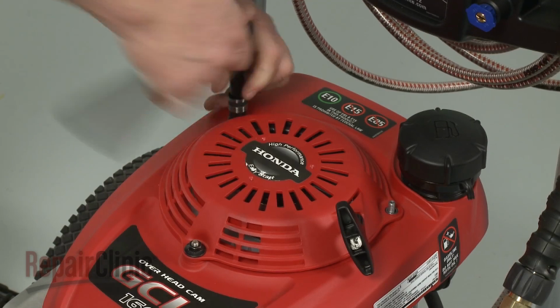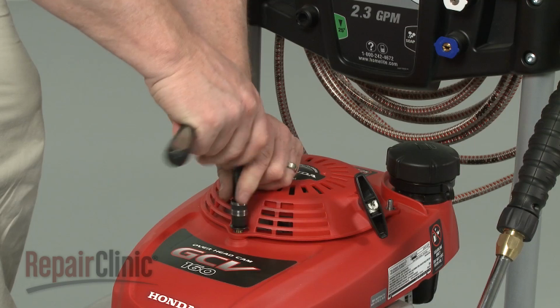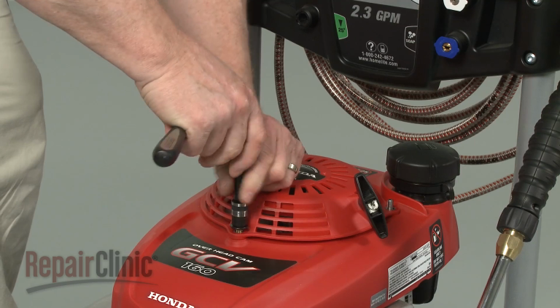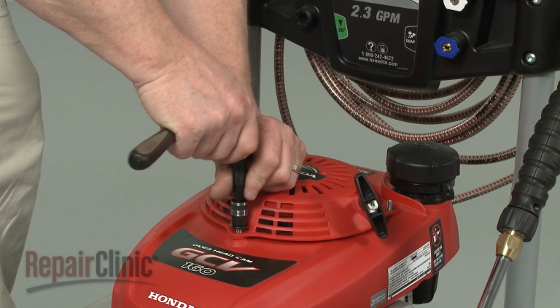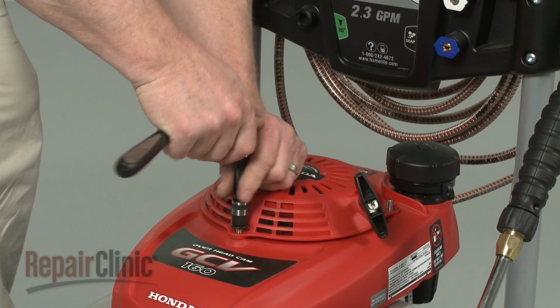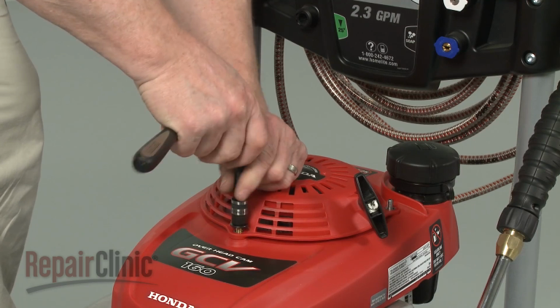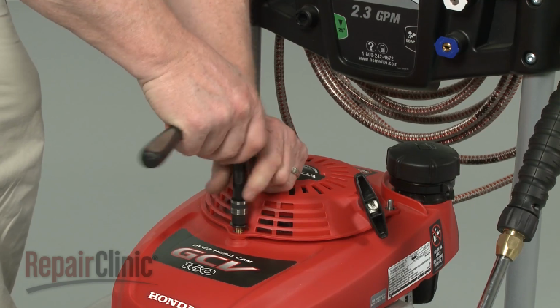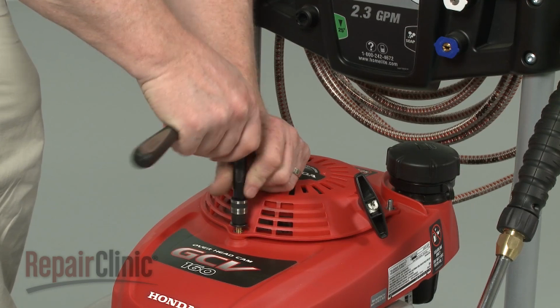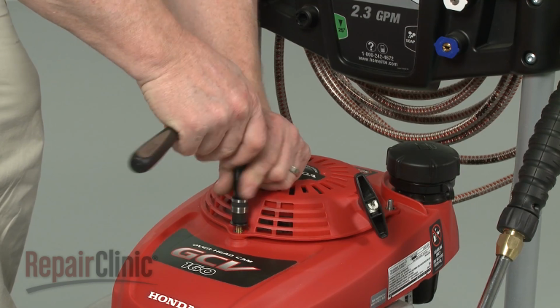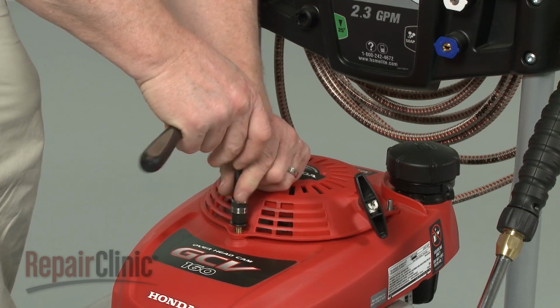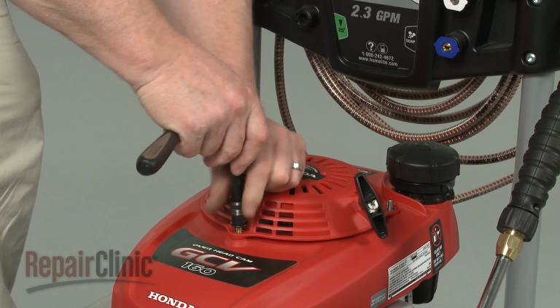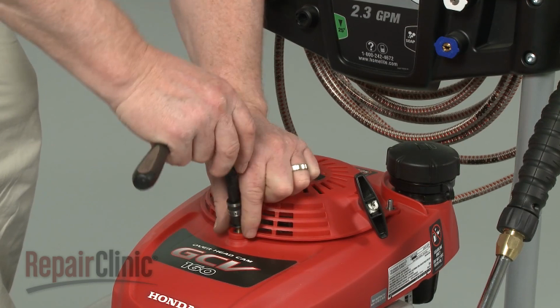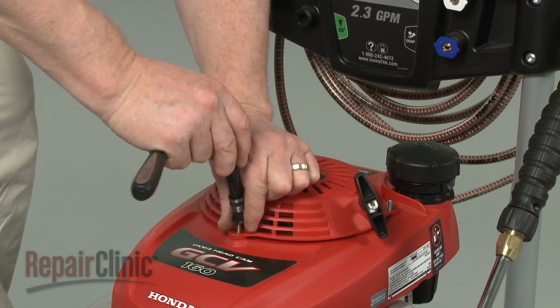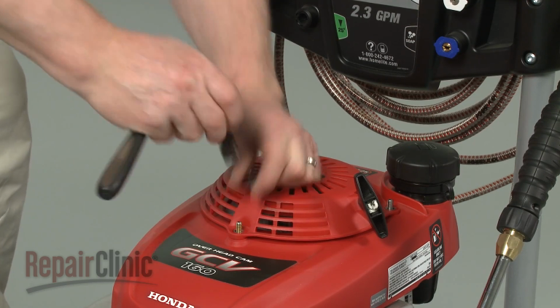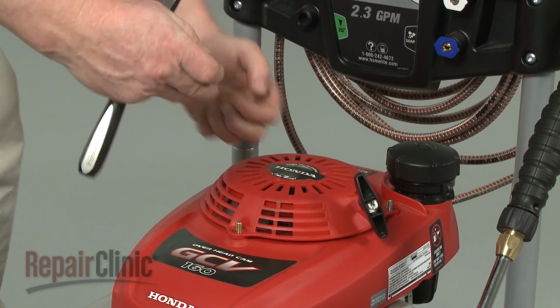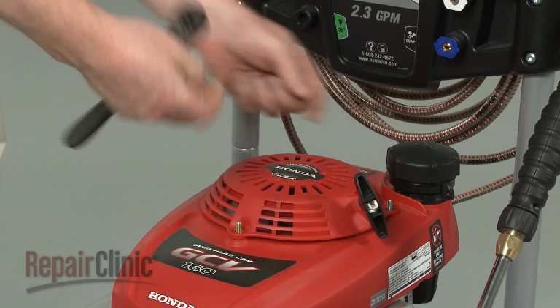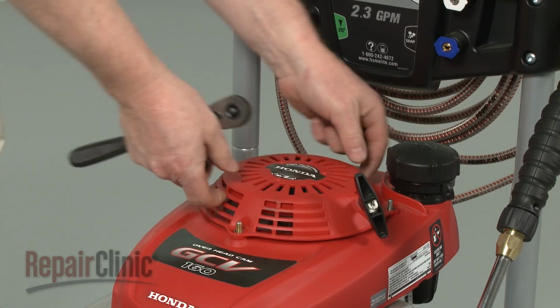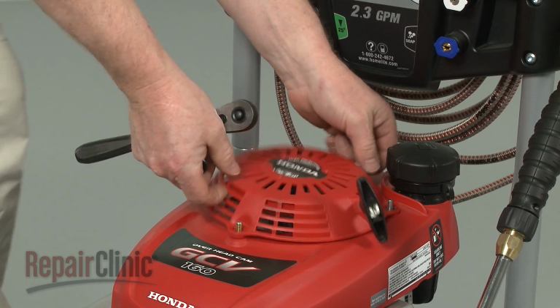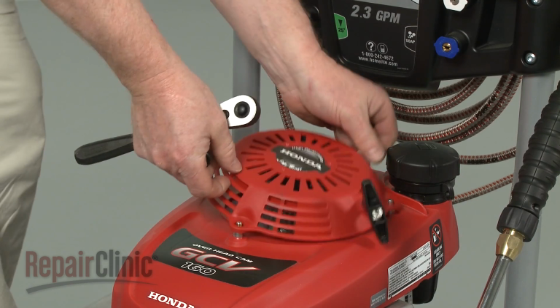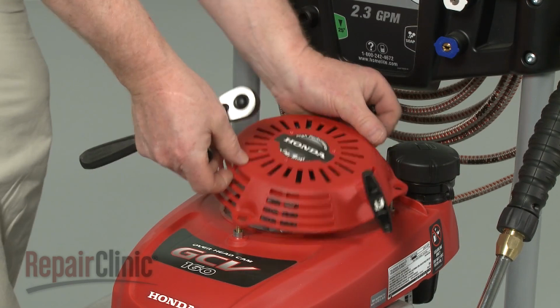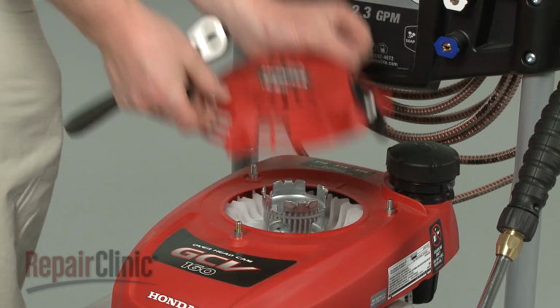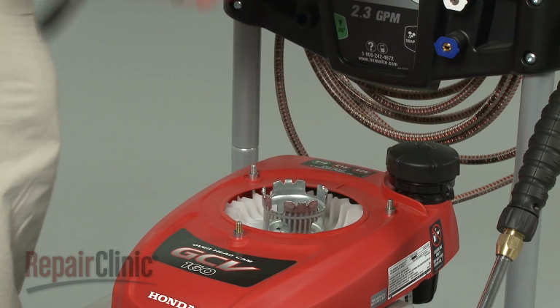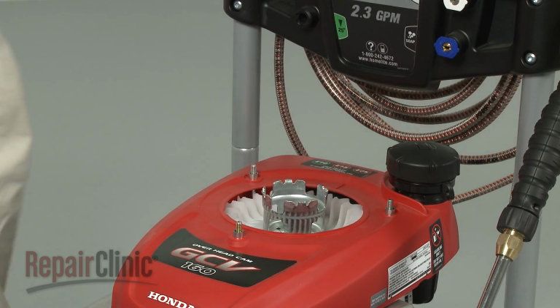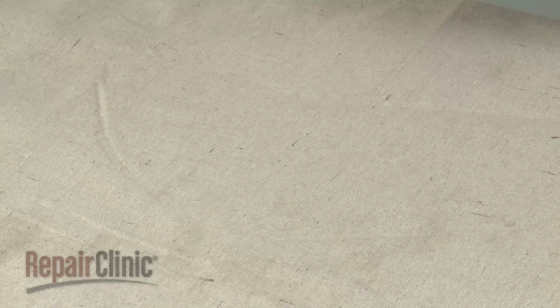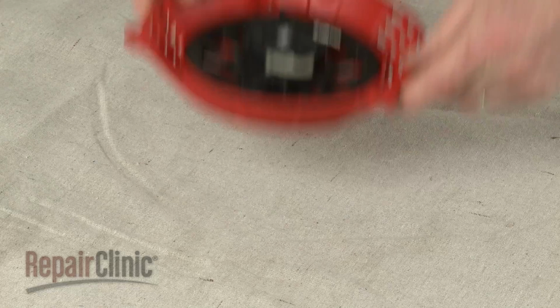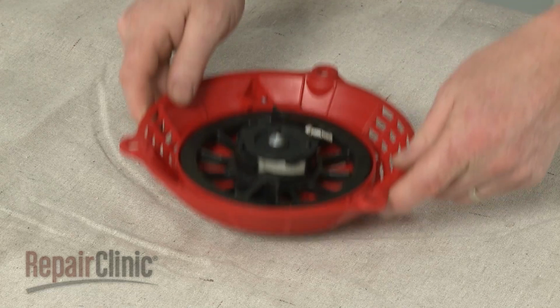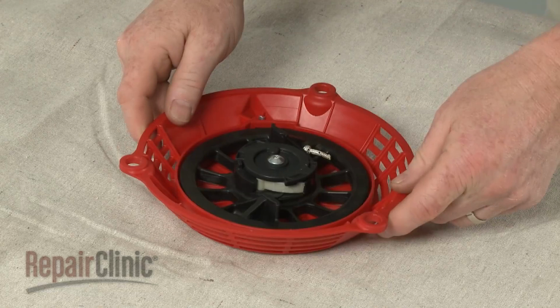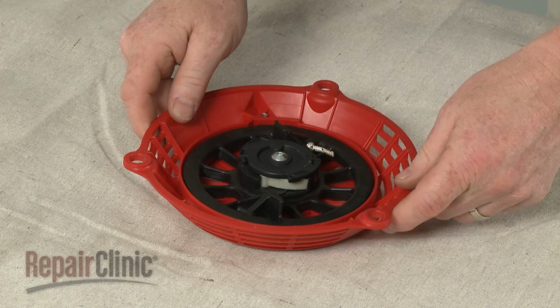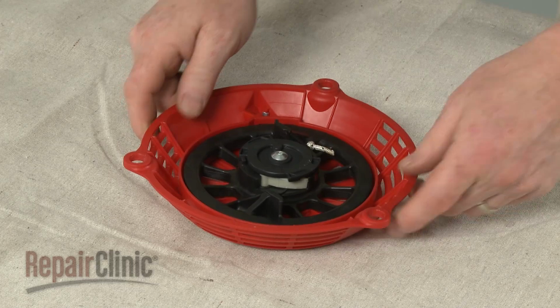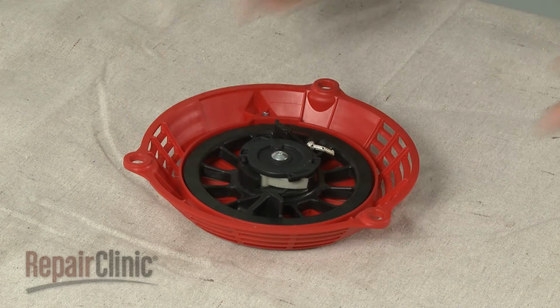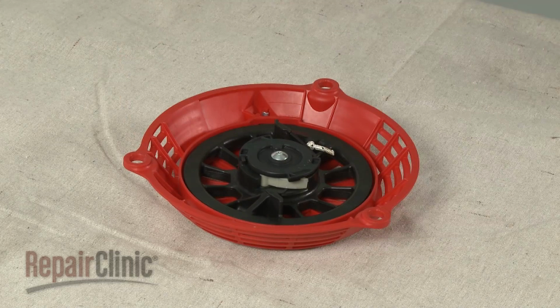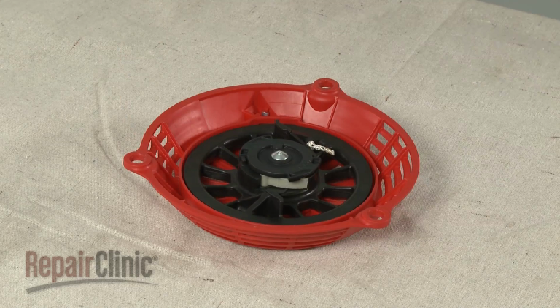To replace the starter rope, or to gain access to the recoil spring and ratchet pawls, simply remove the nuts securing the recoil starter to the engine. You can now pull the starter off to replace the components inside.